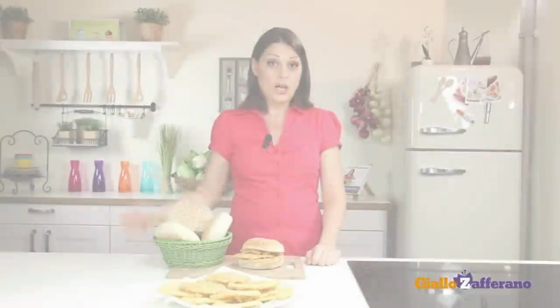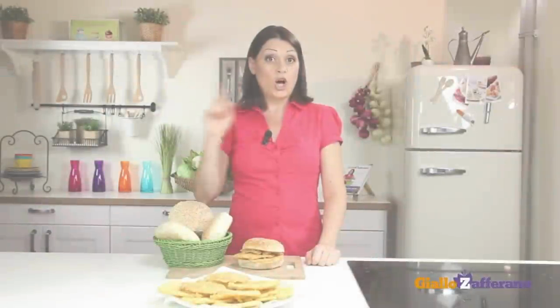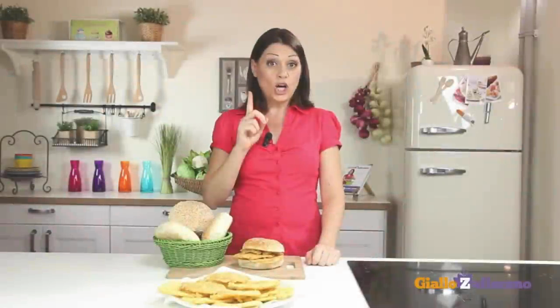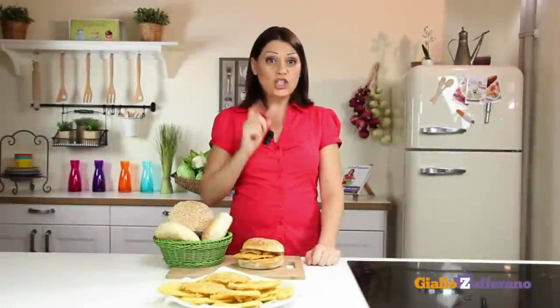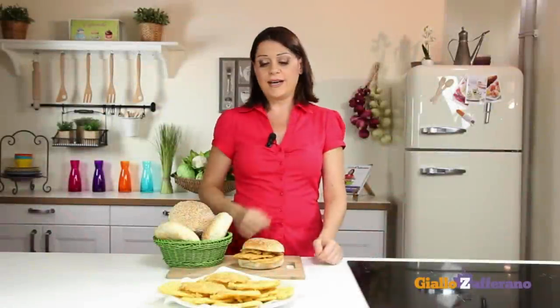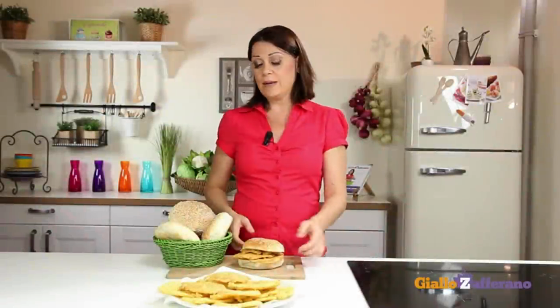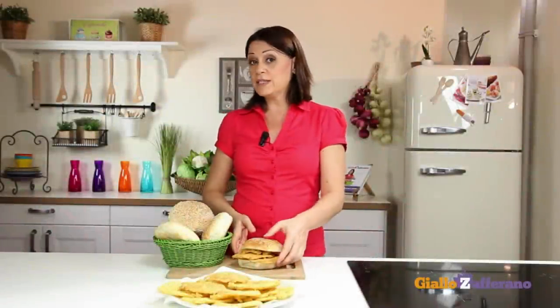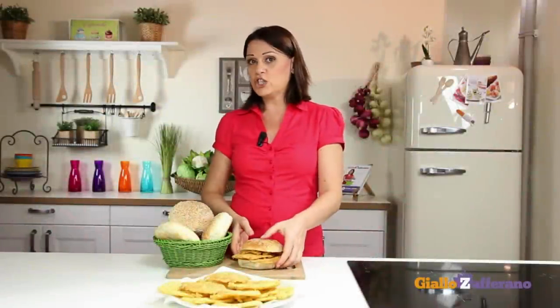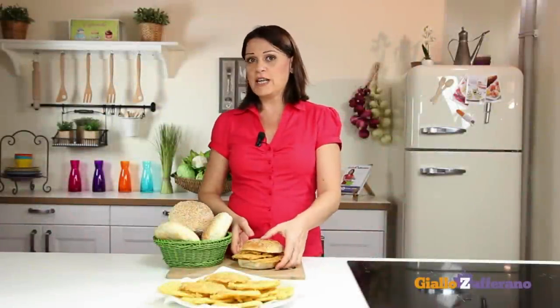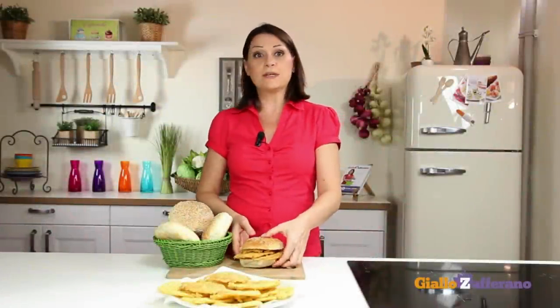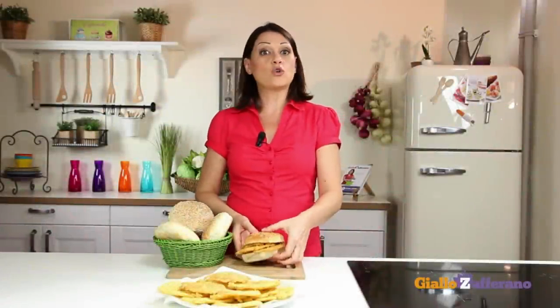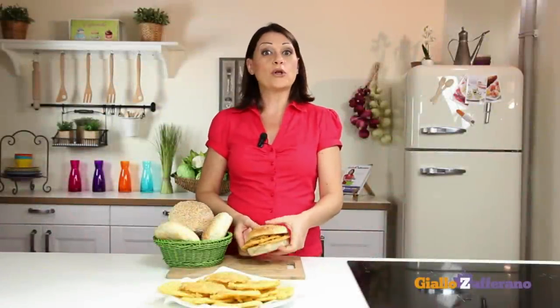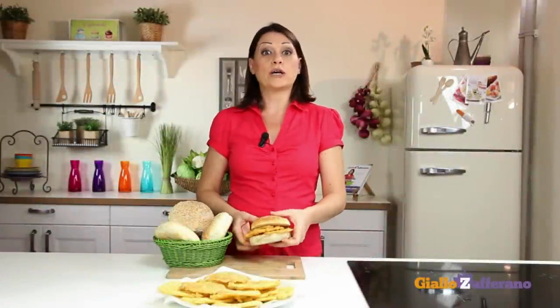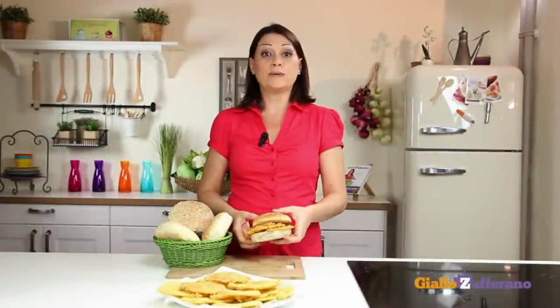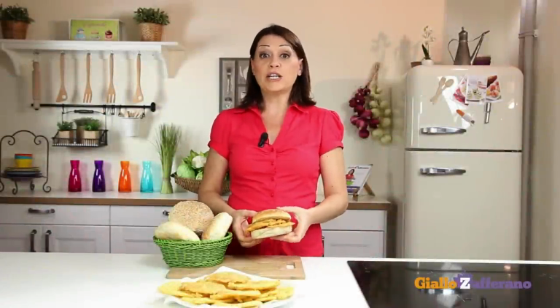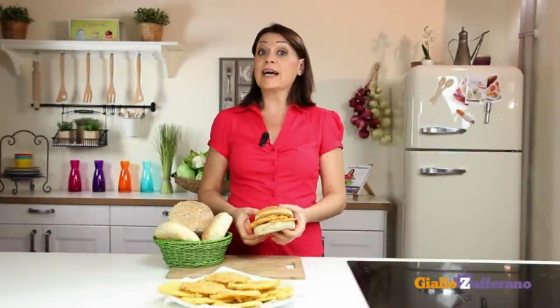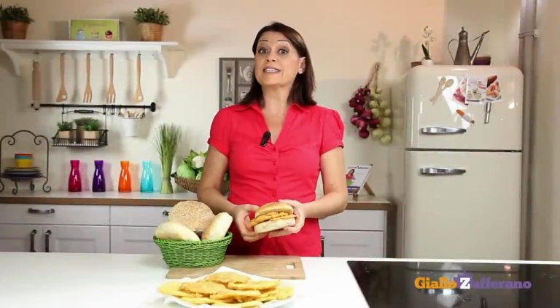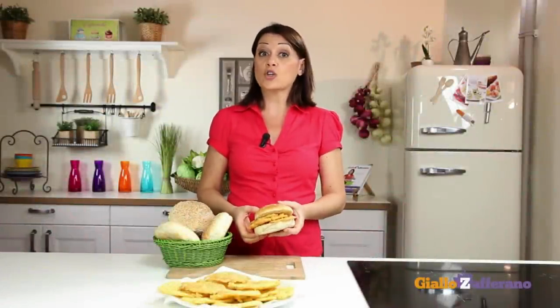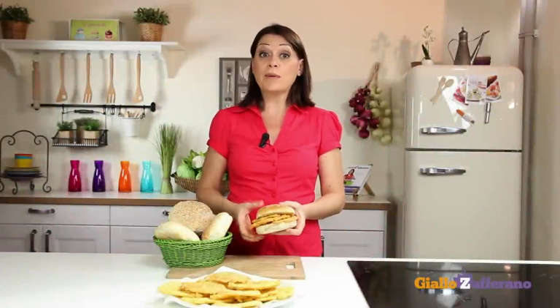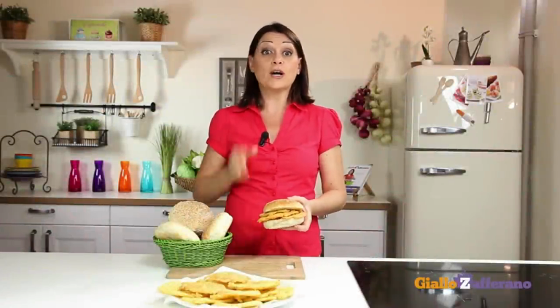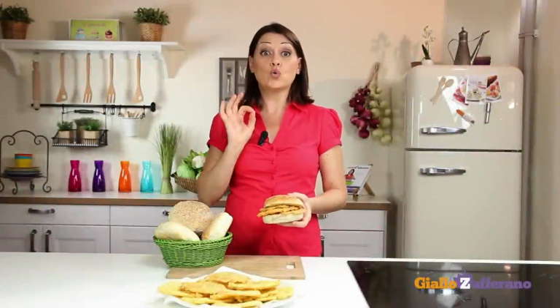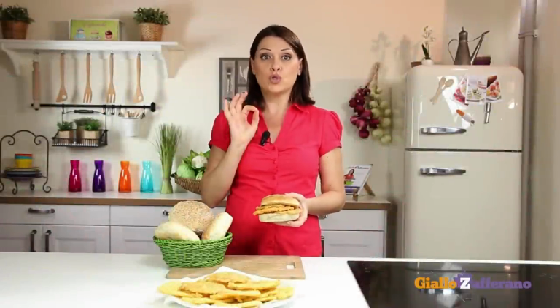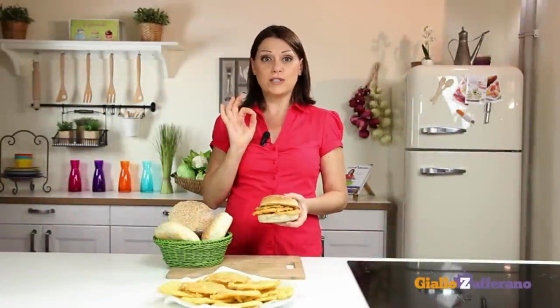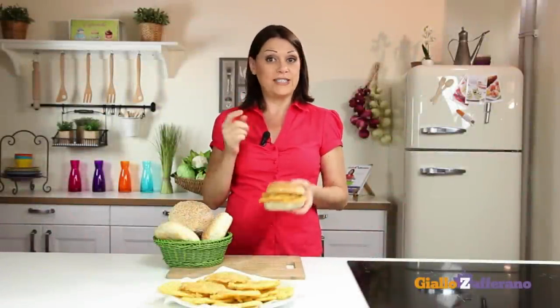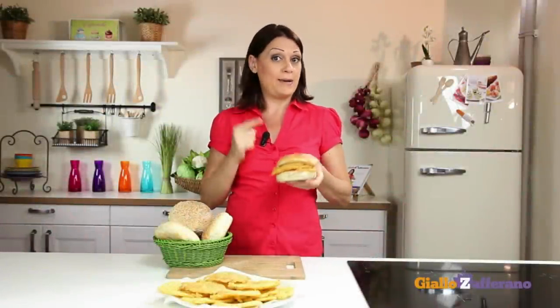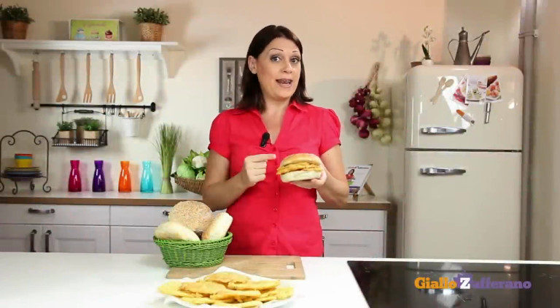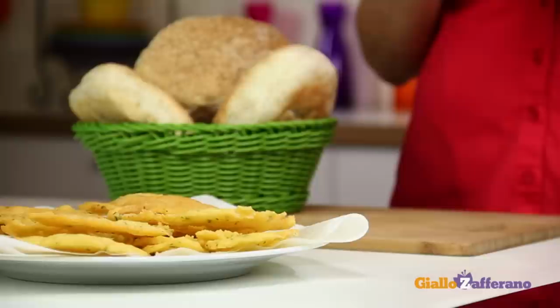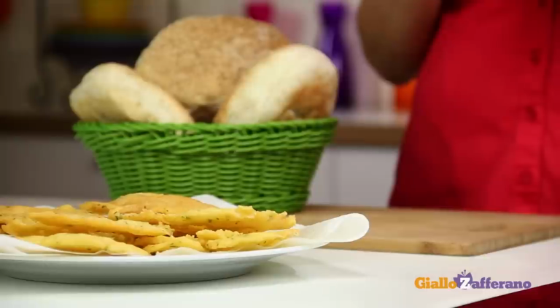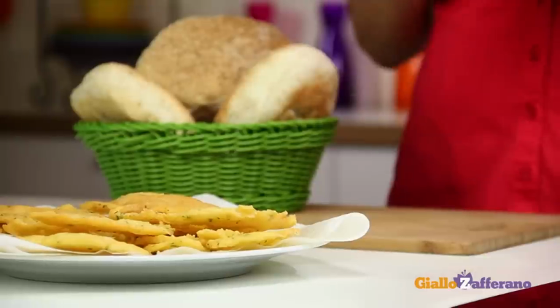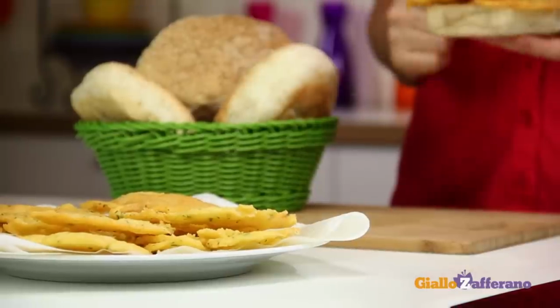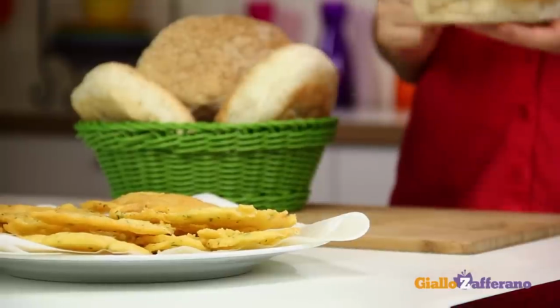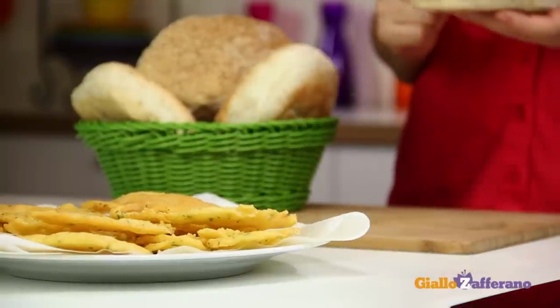Today we'll bring a bit of Sicily home with a panelle — tasty chickpea fritters. Let's make them together.